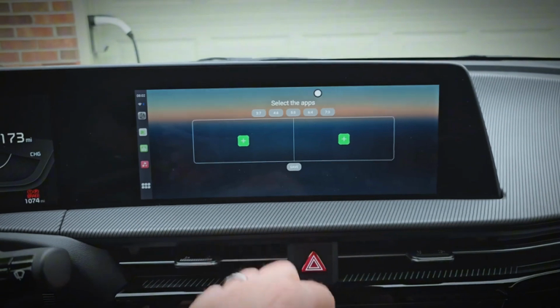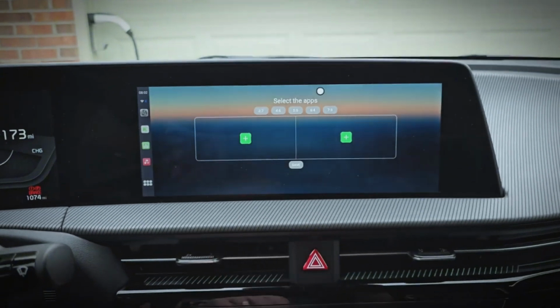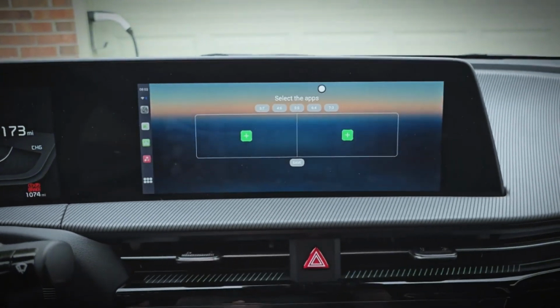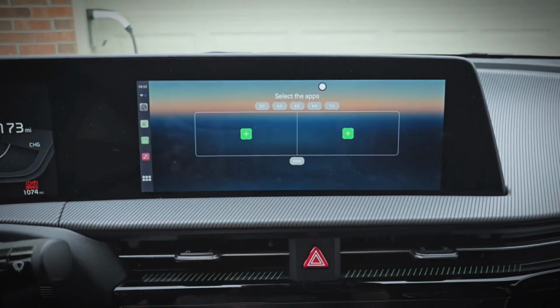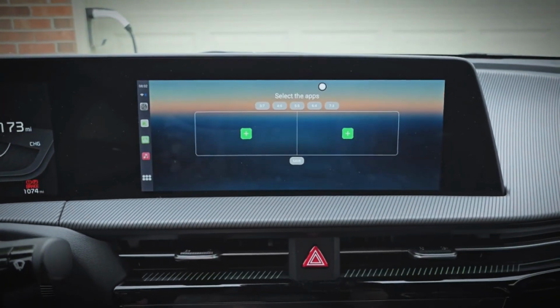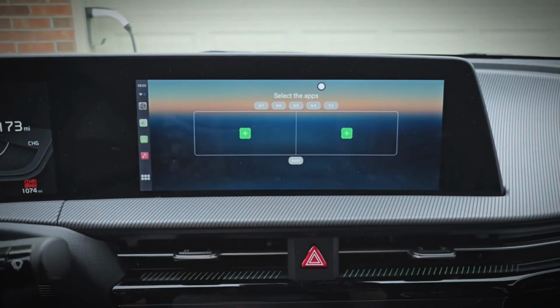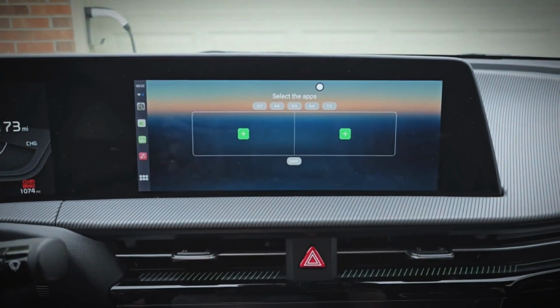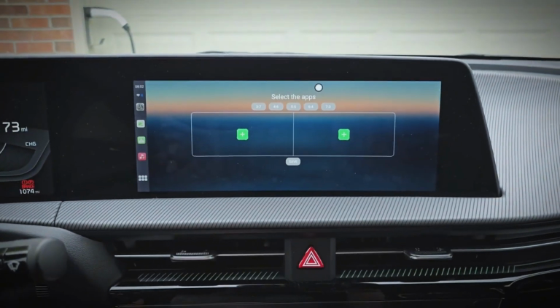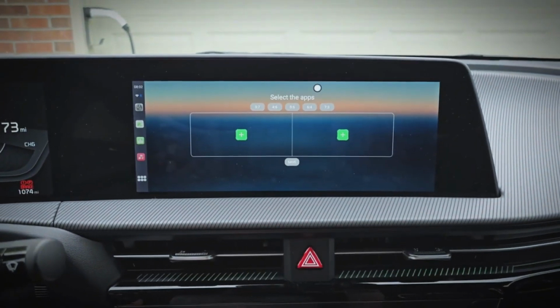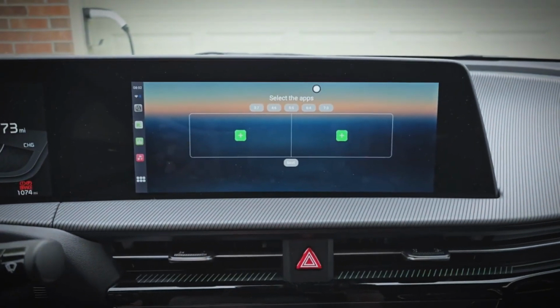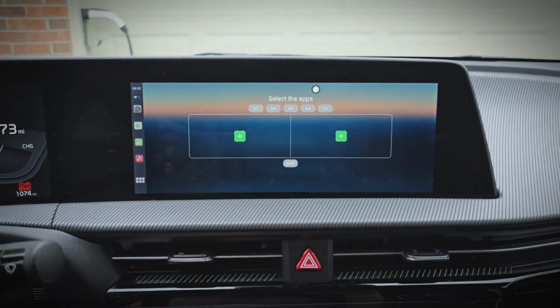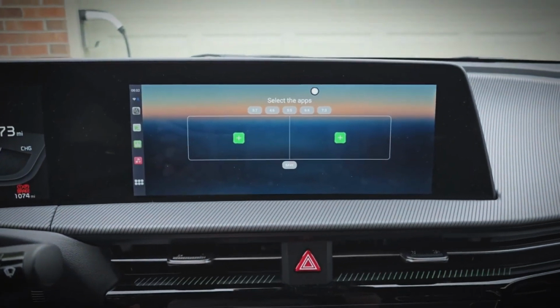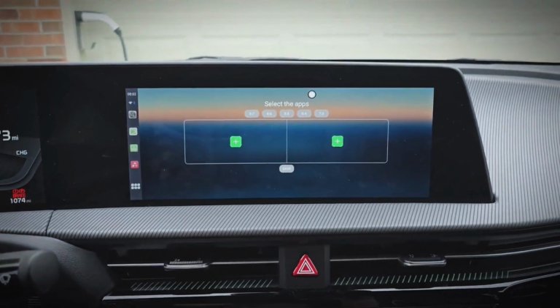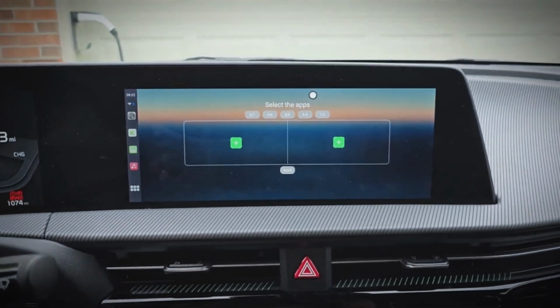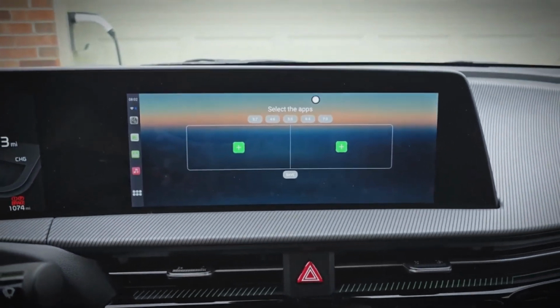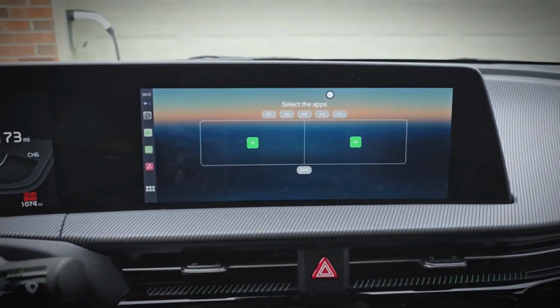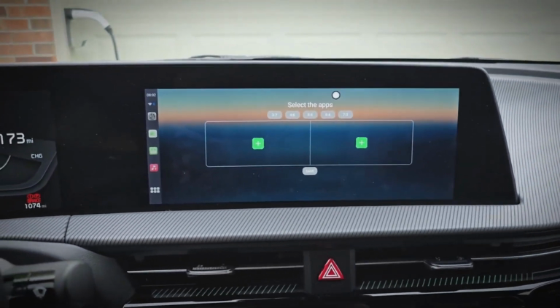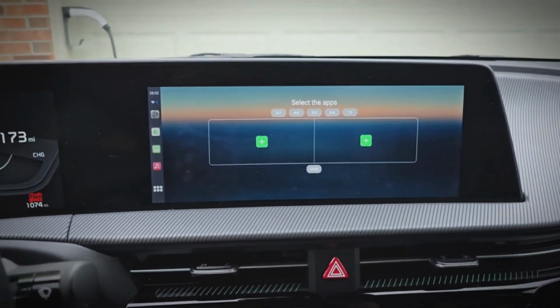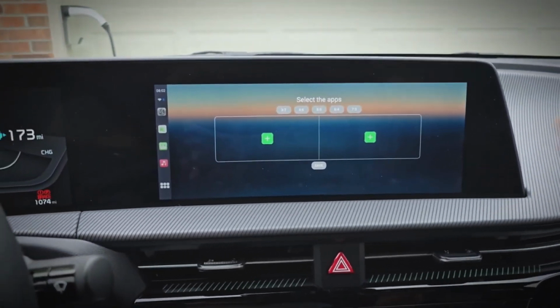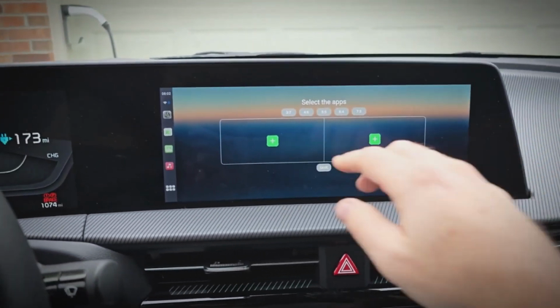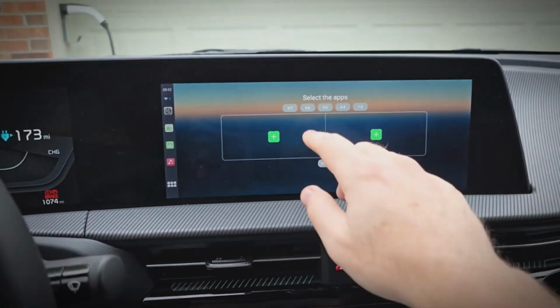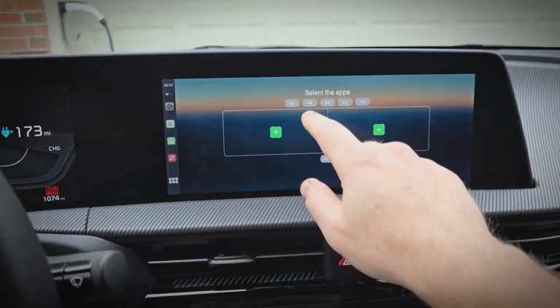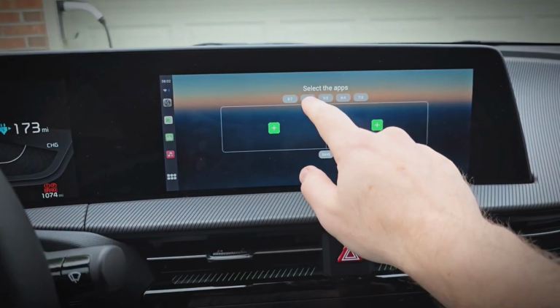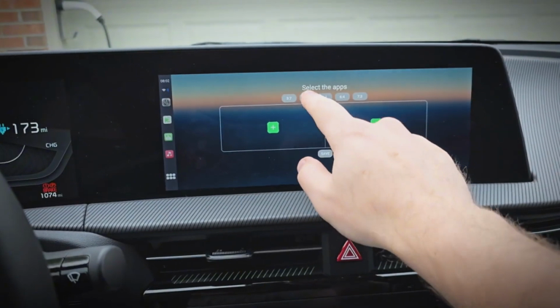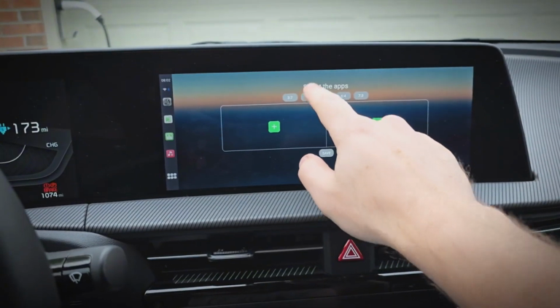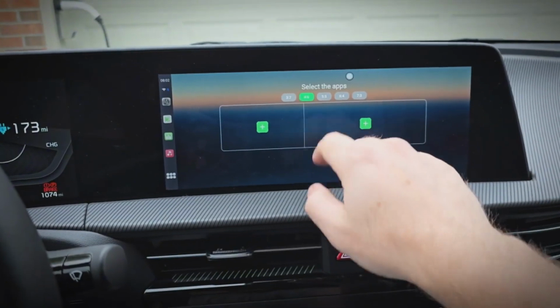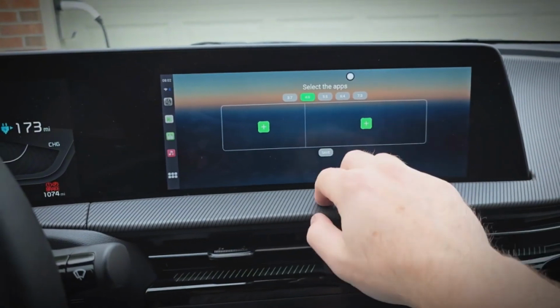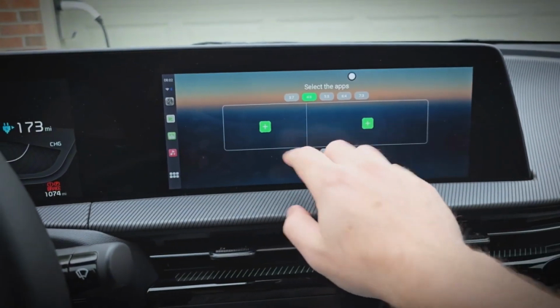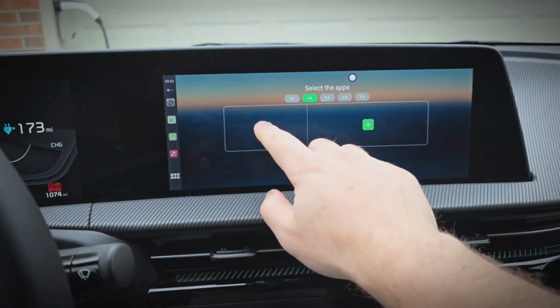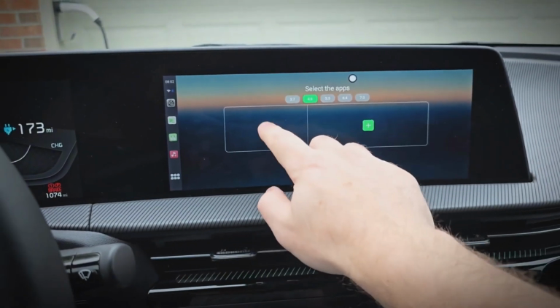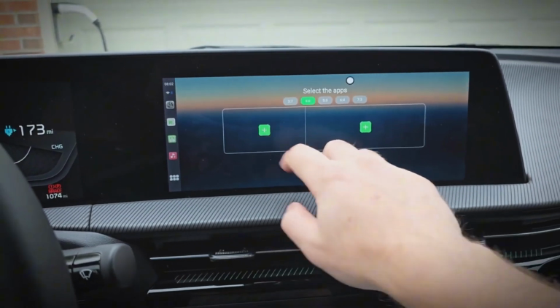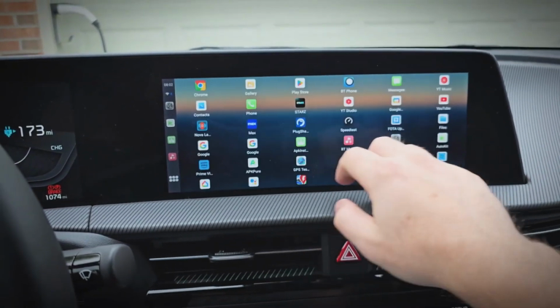And this takes us right to the split screen preset screen. I typically prefer 4/6 as the ratio — basically 40% on one side, 60% on the other.